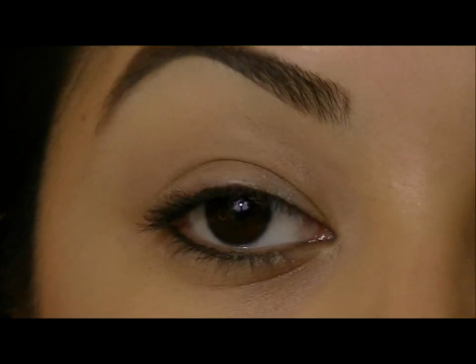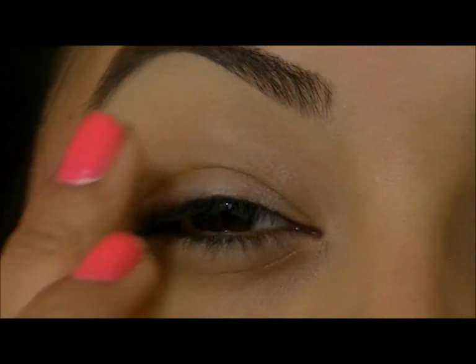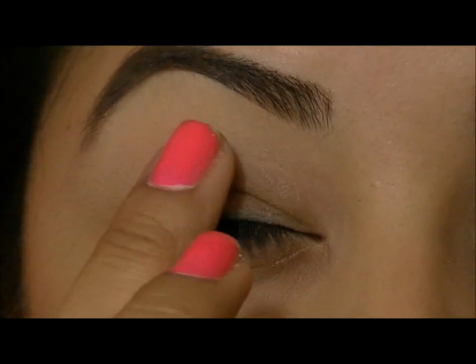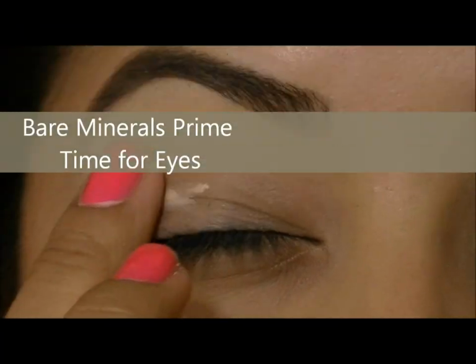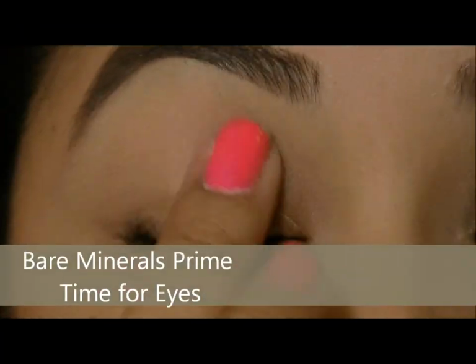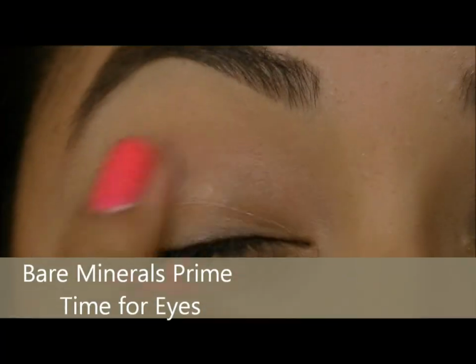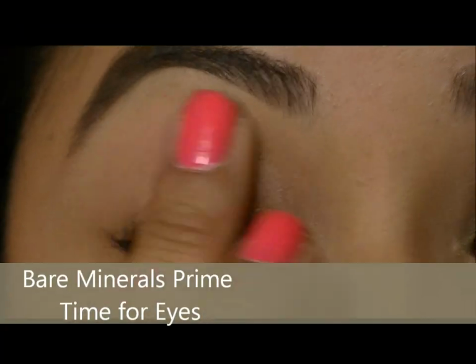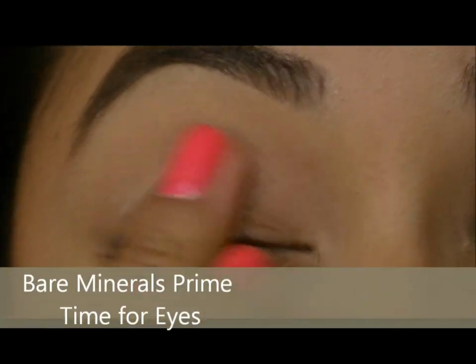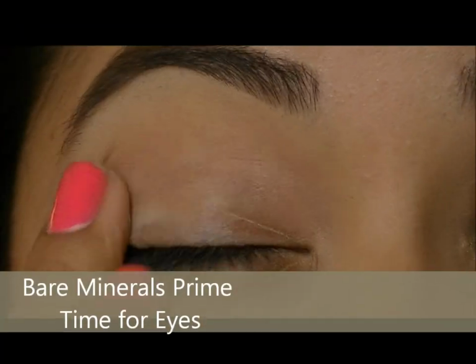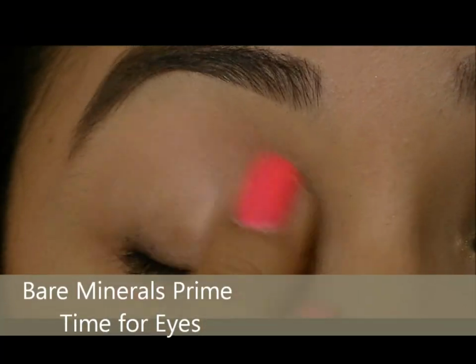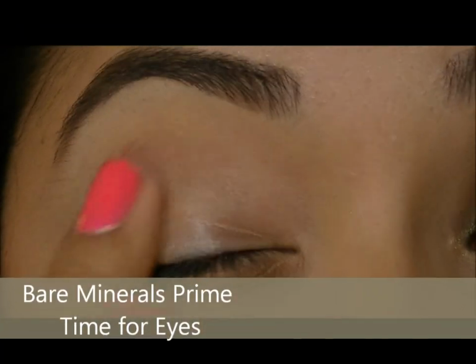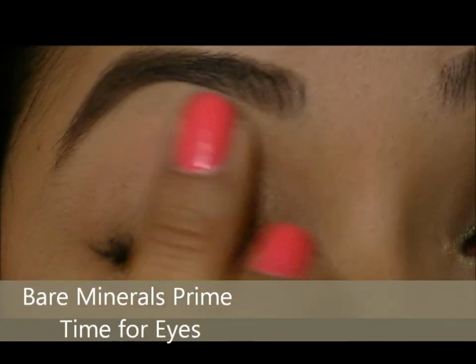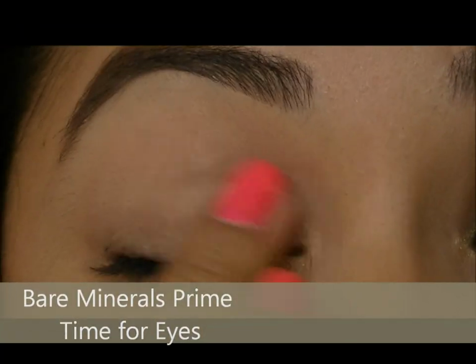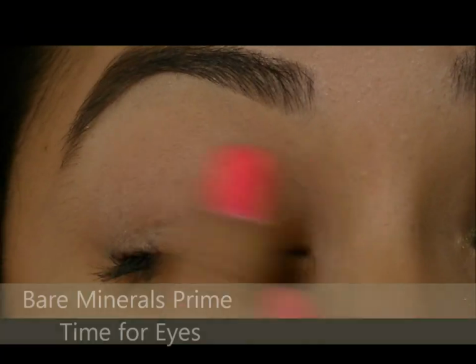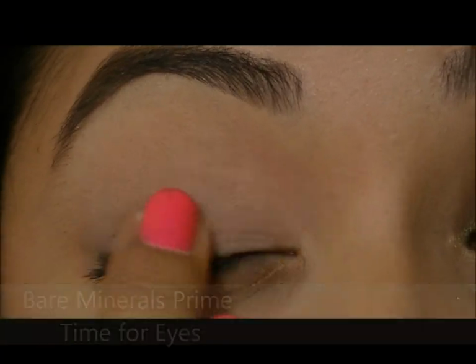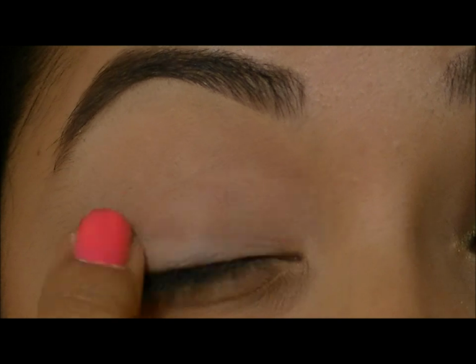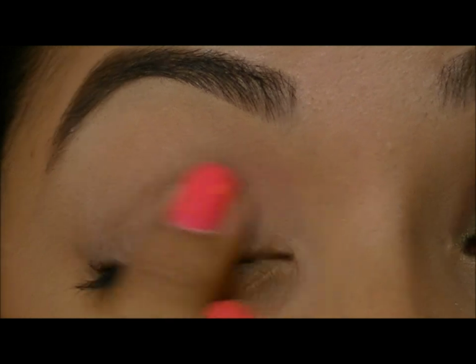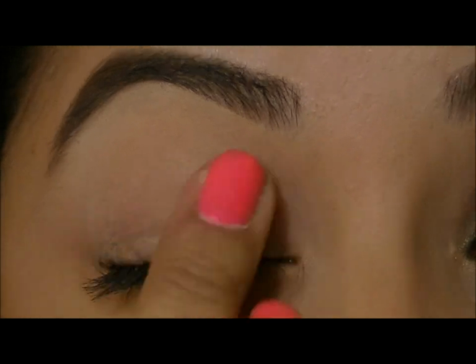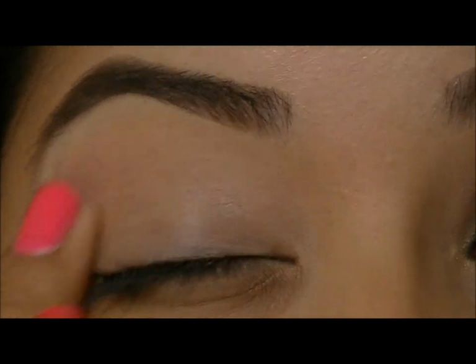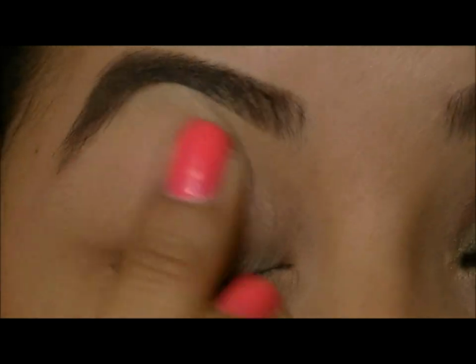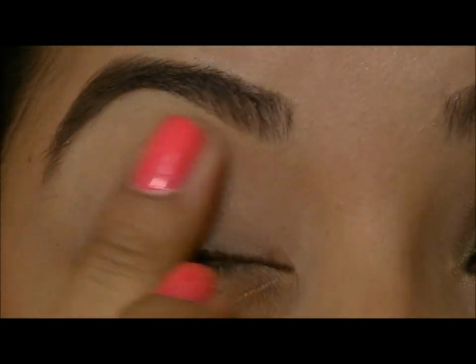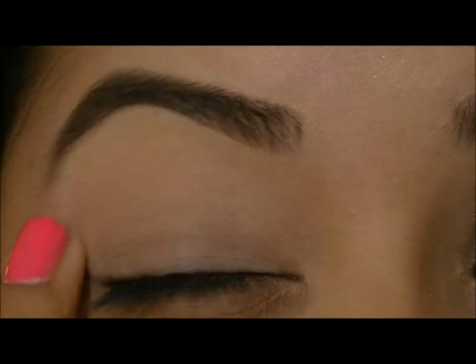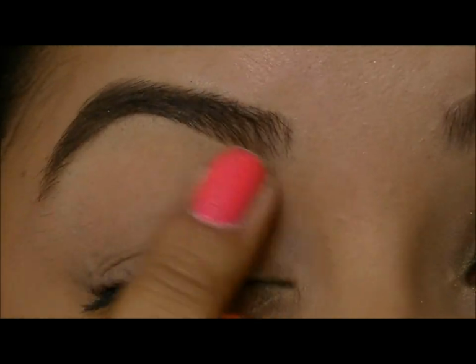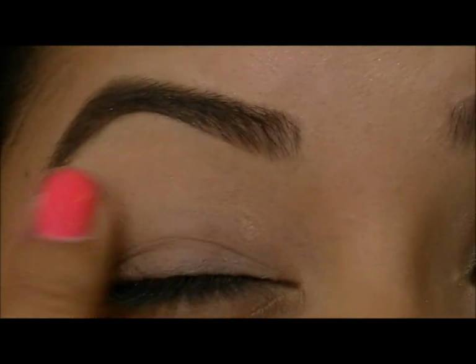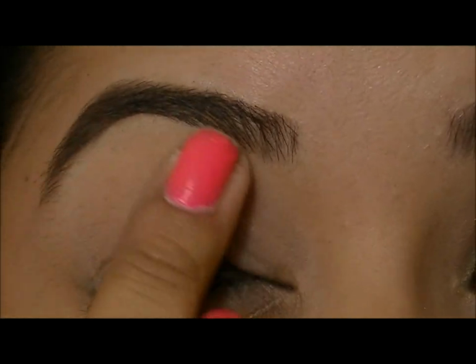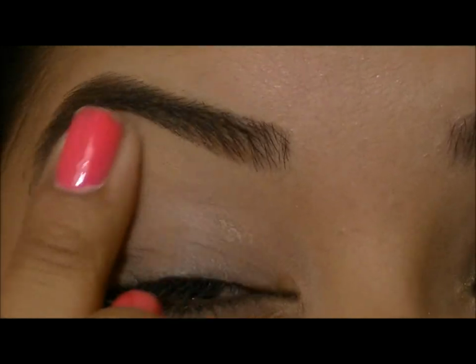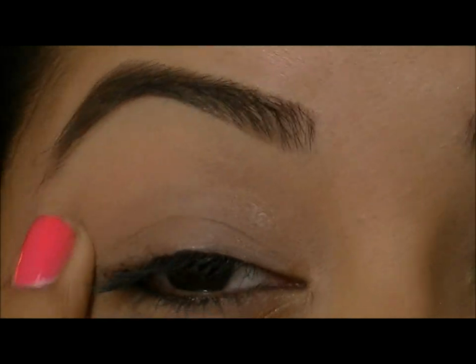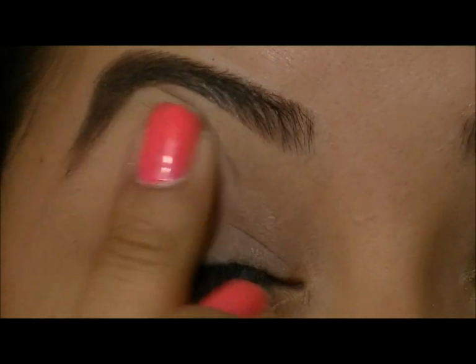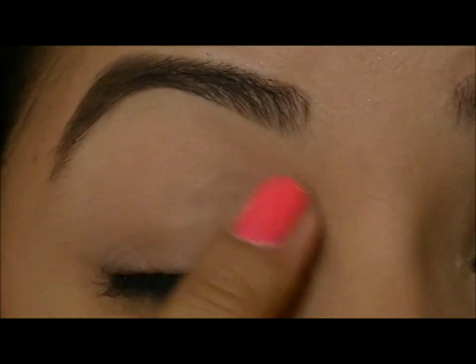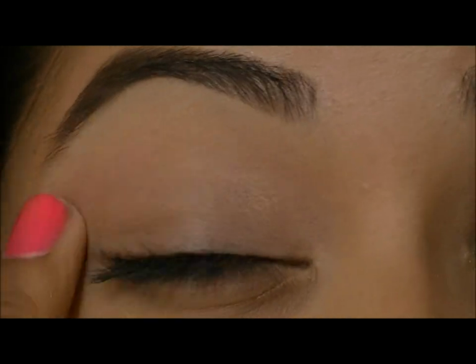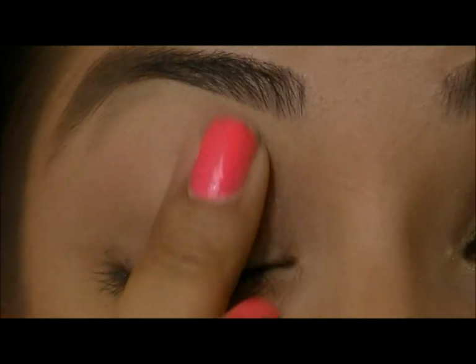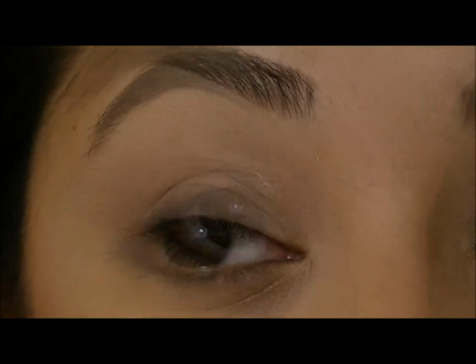So go ahead and take your favorite primer and apply it all over your lid. This is going to prevent creasing and also bring out the pigments of your shadows.